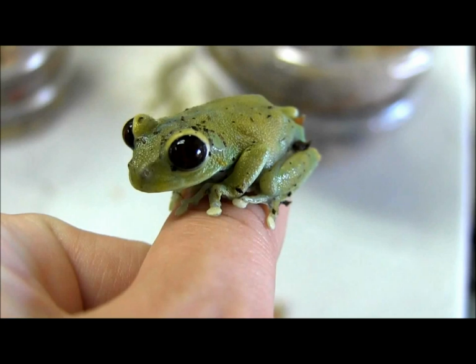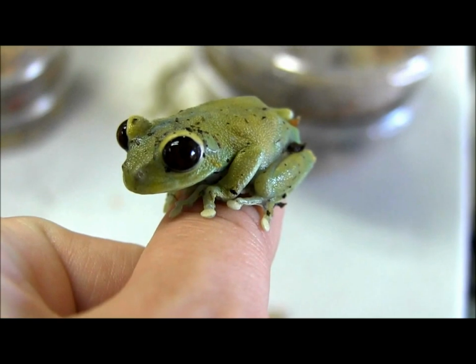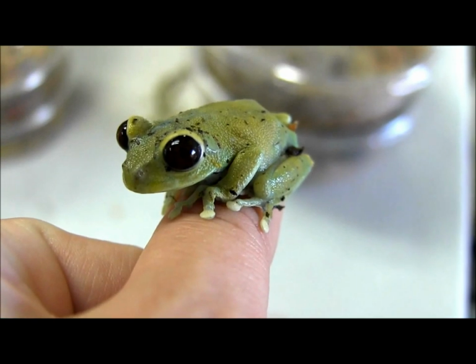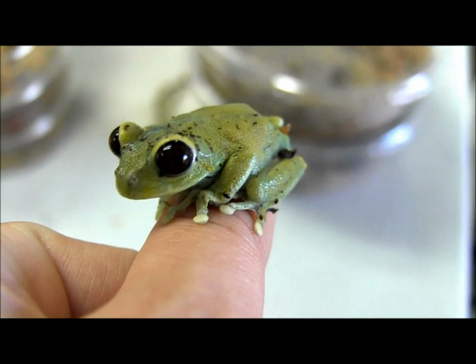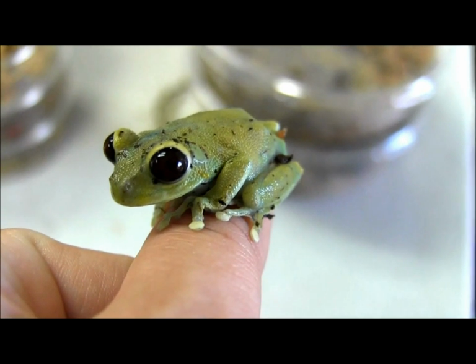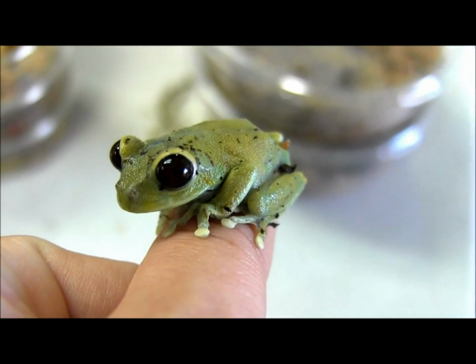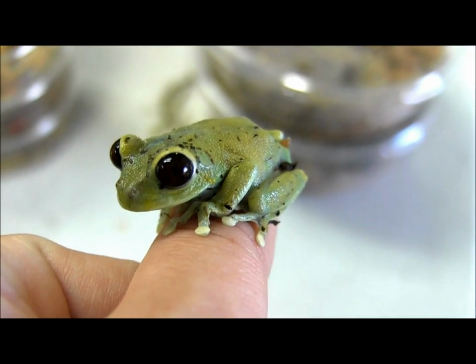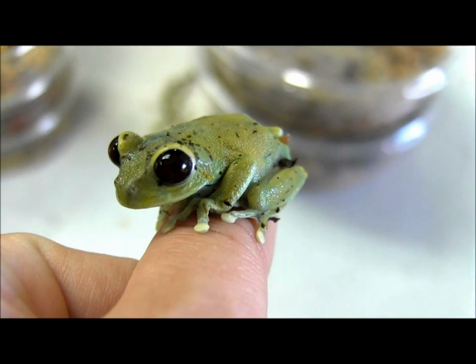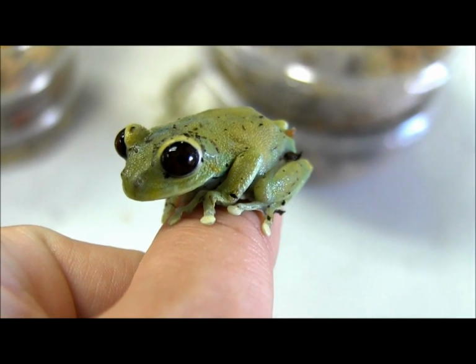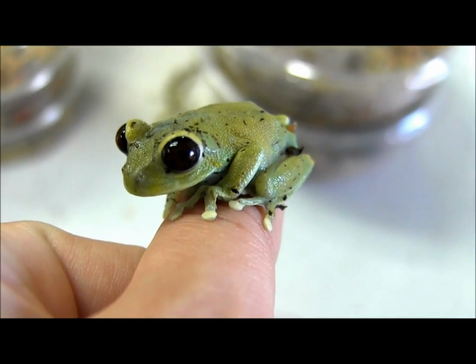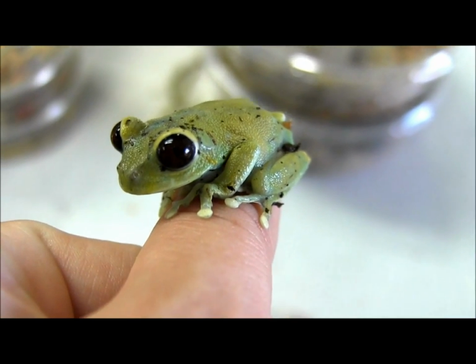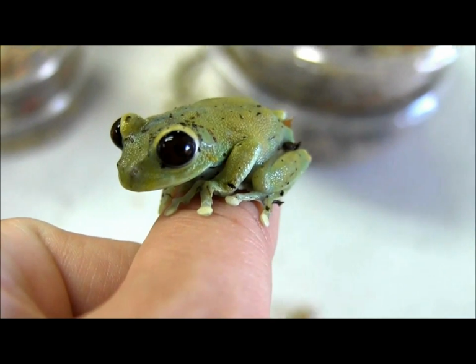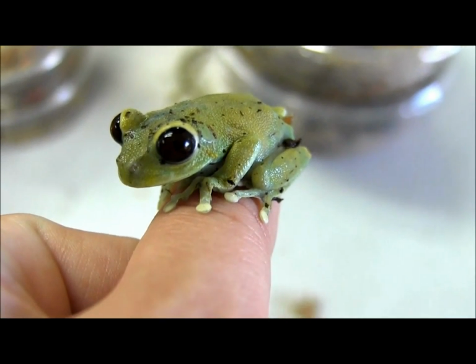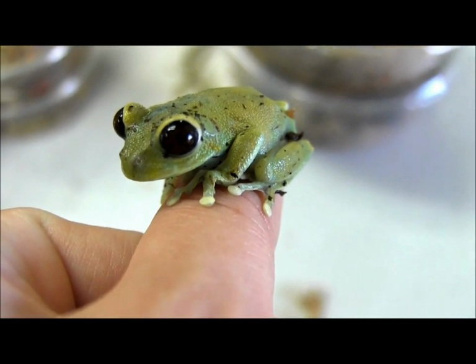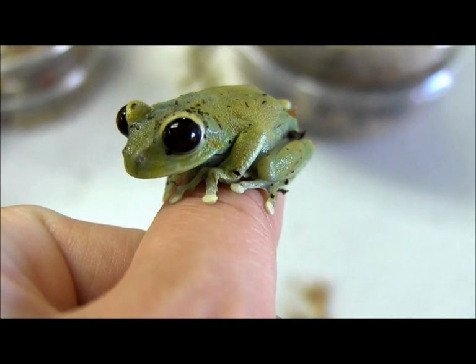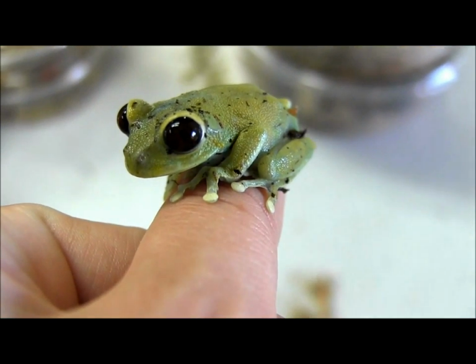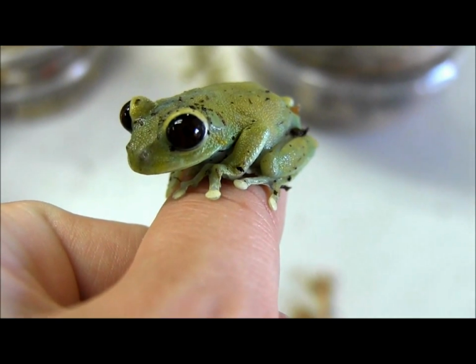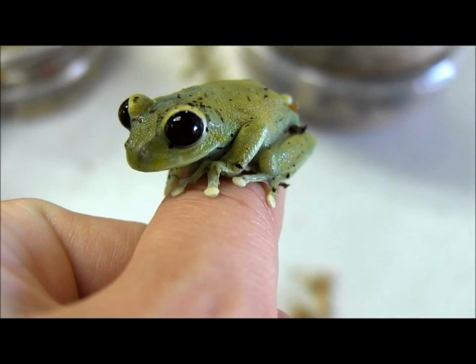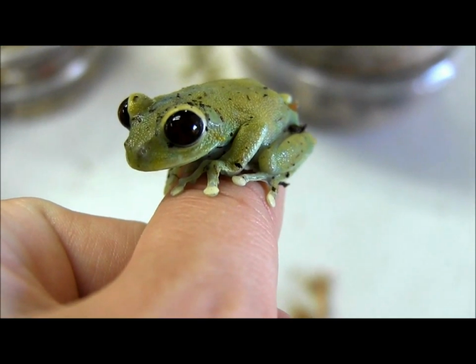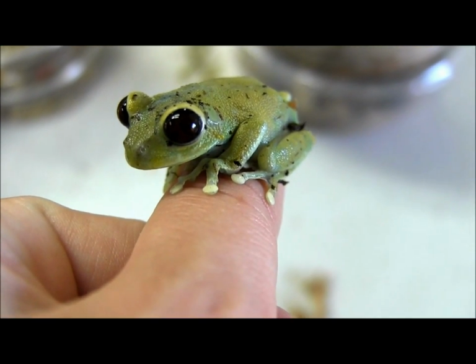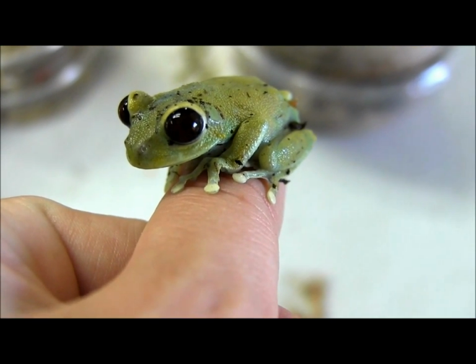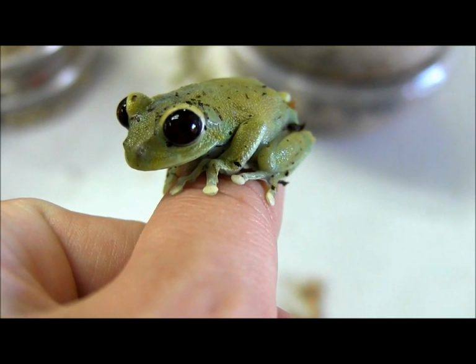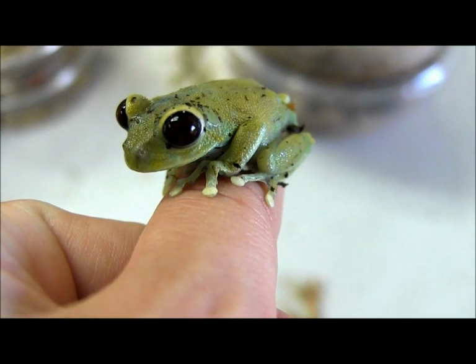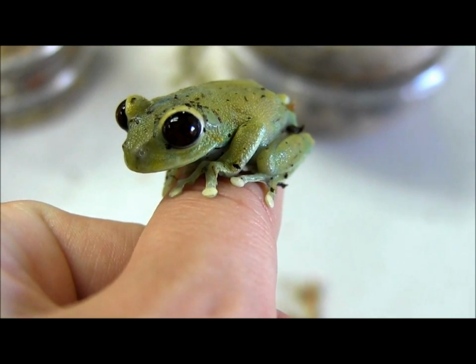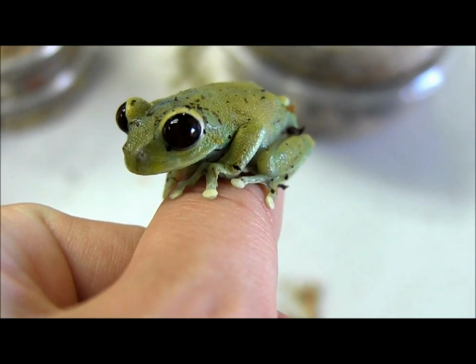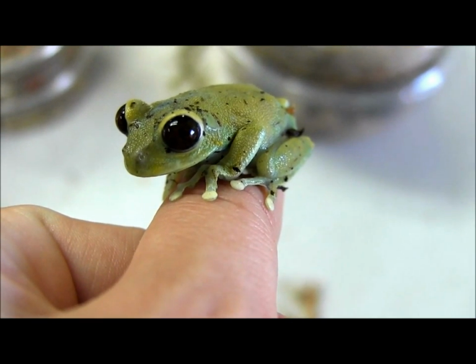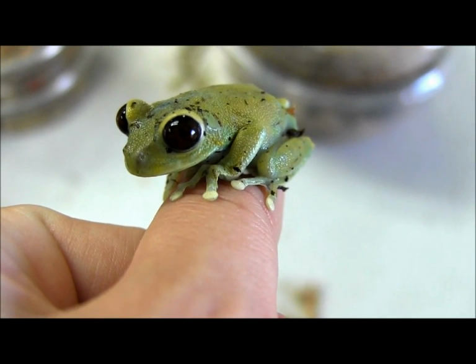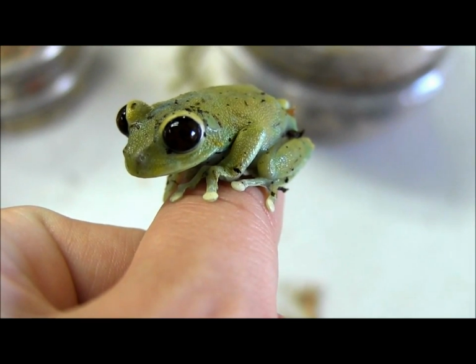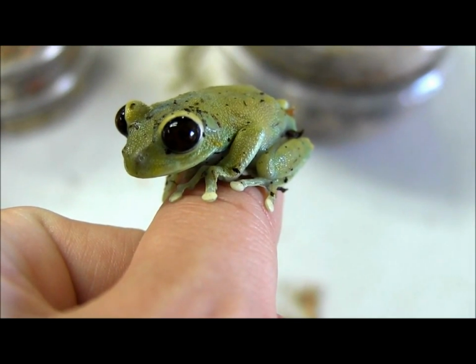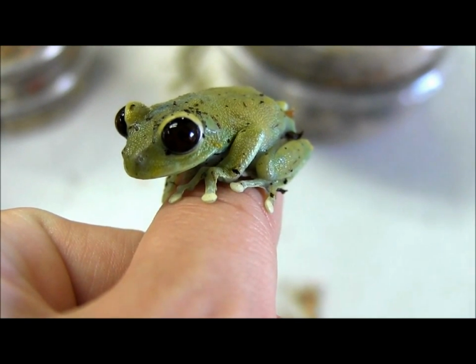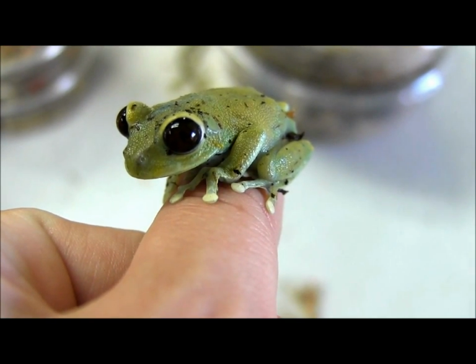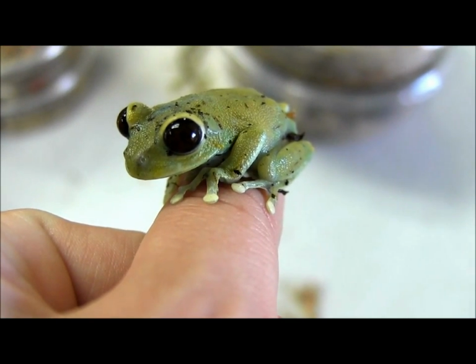There are a few different varieties of these with different colored eyes. This one, as you can see, has these big beautiful maroon eyes.